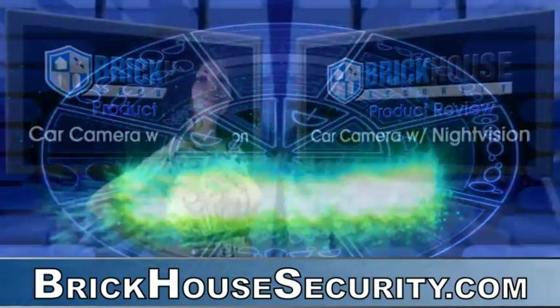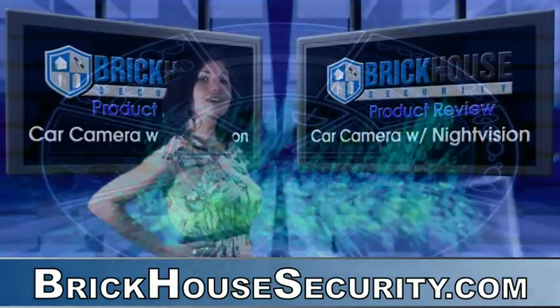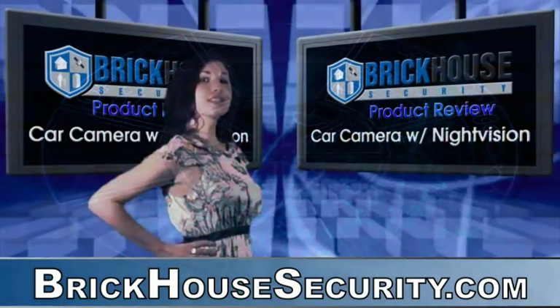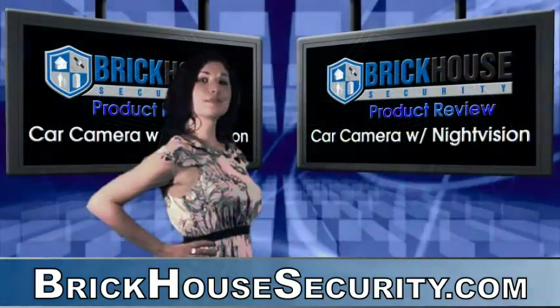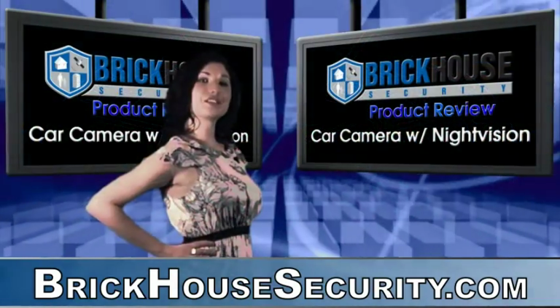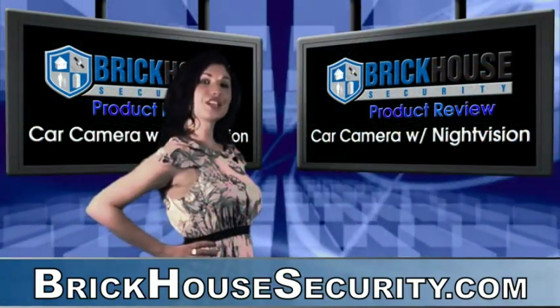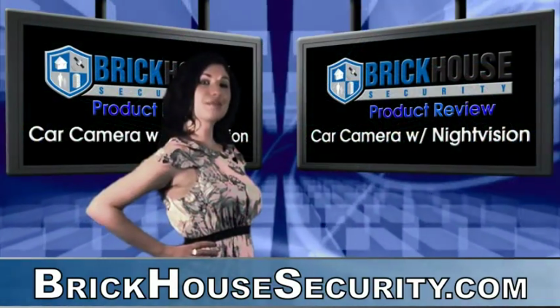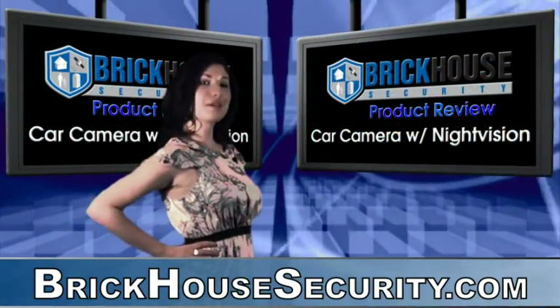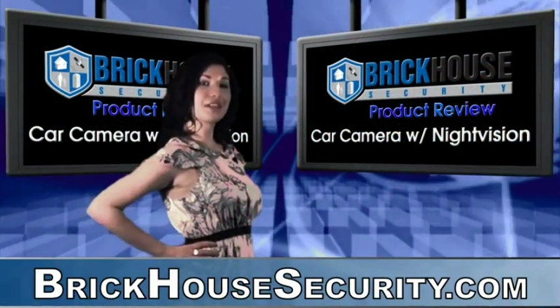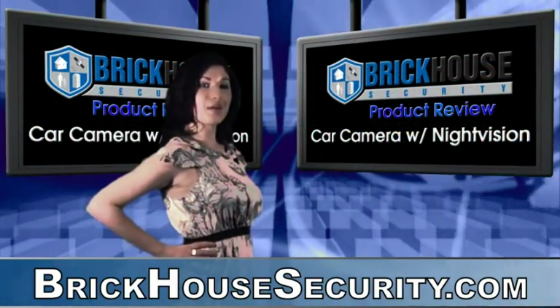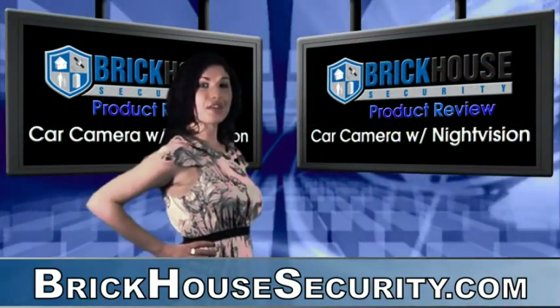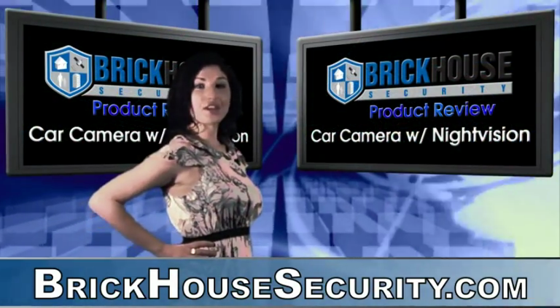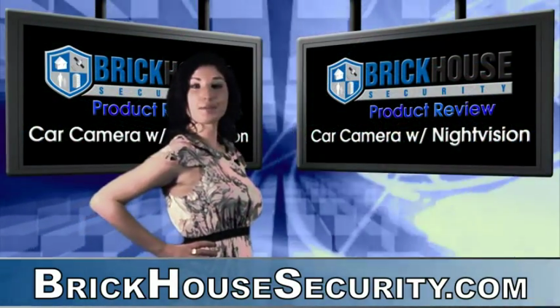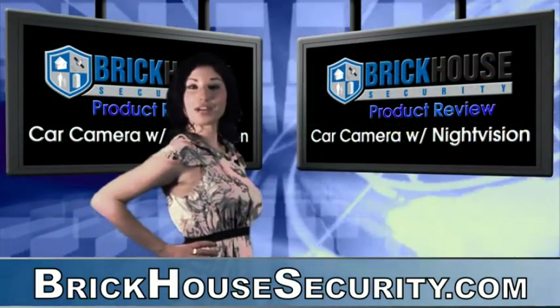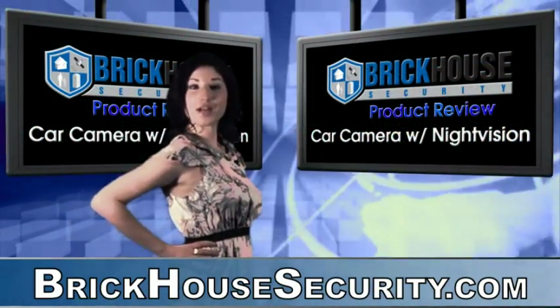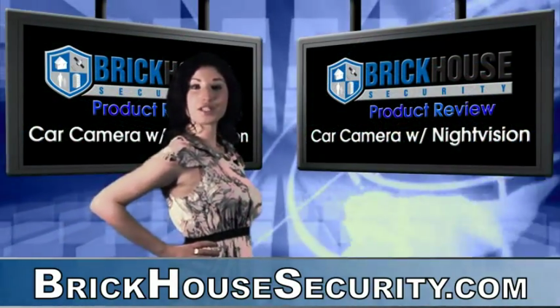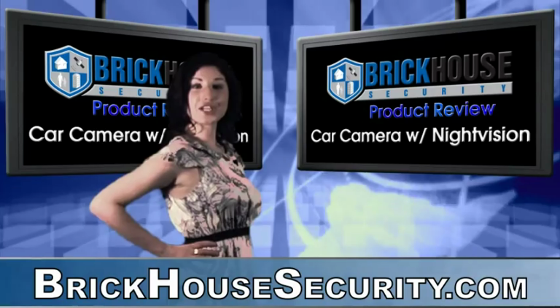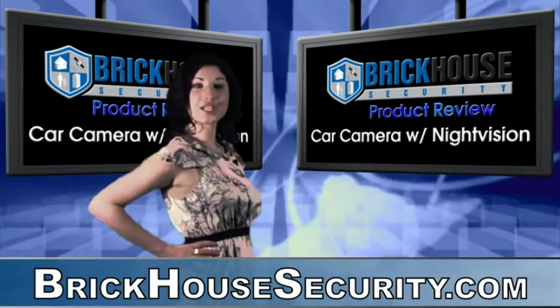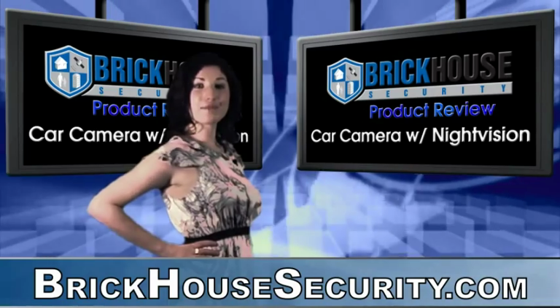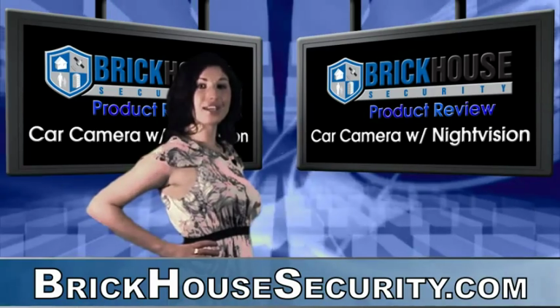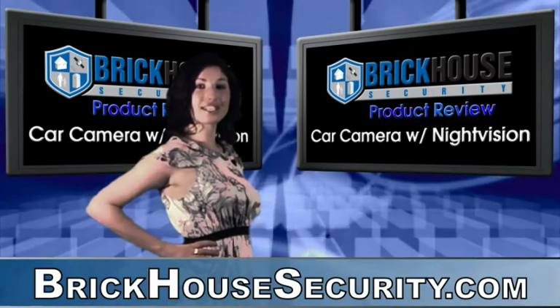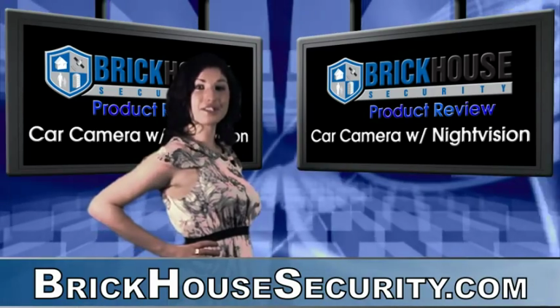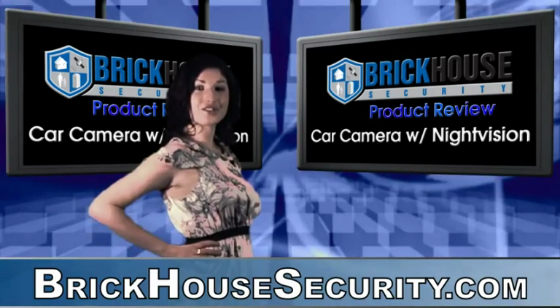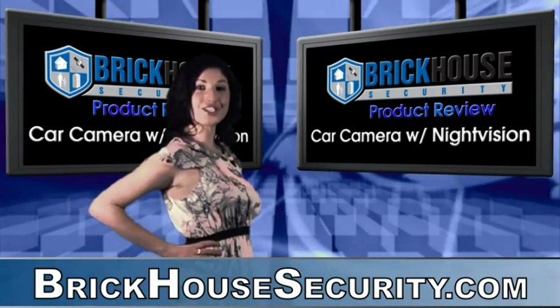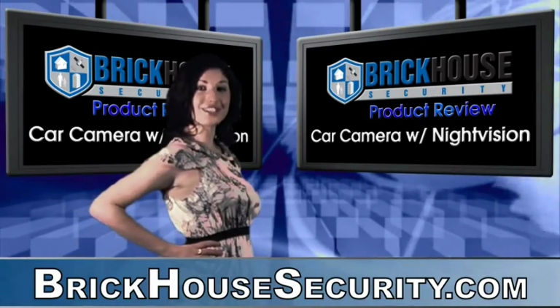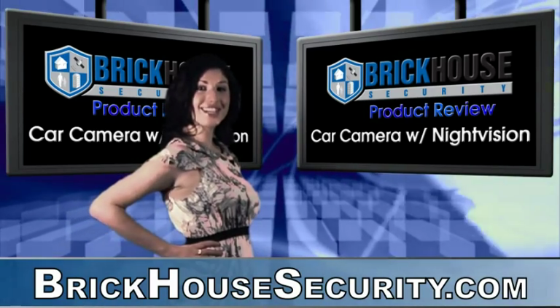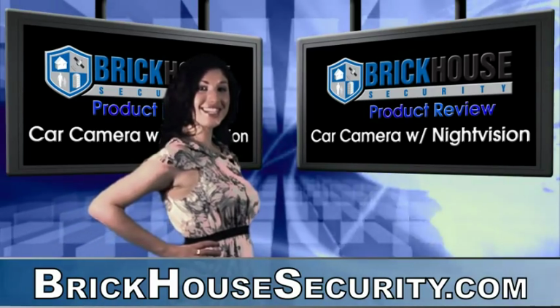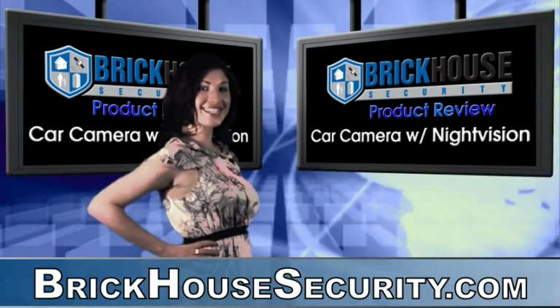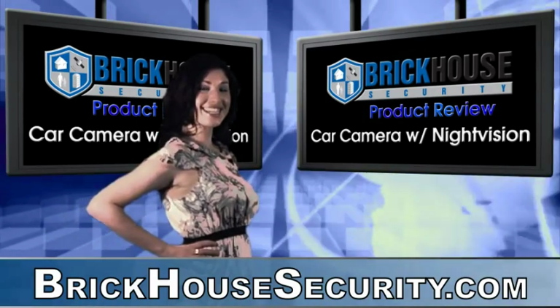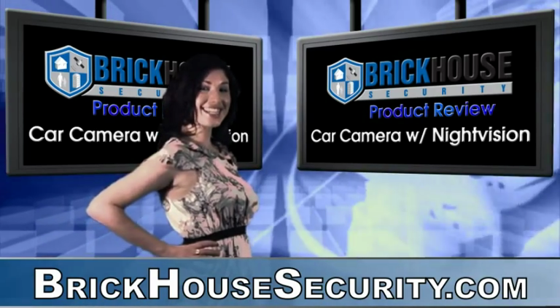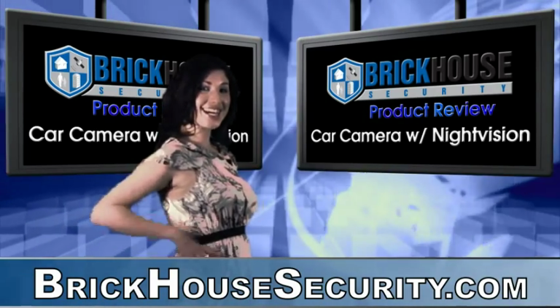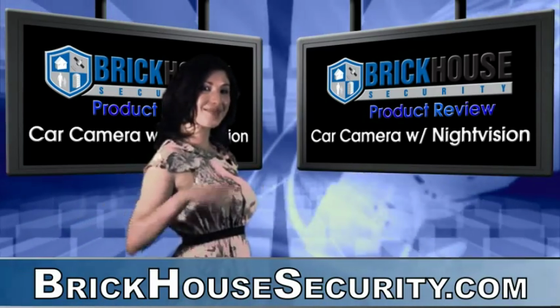This has been Gina Mobilio with another BrickHouse Security product demonstration. See you next time.